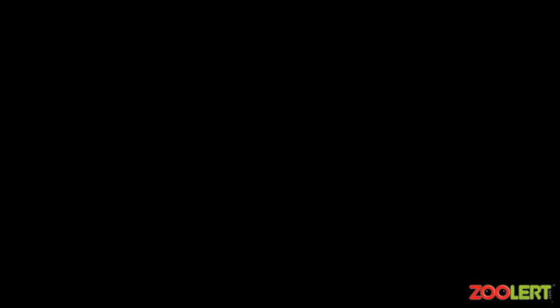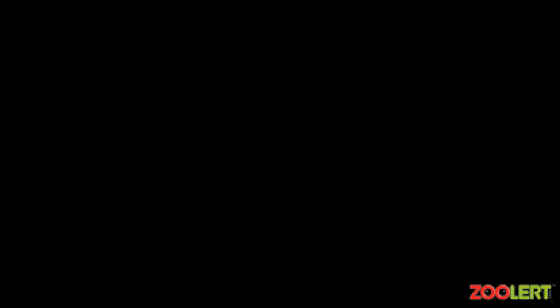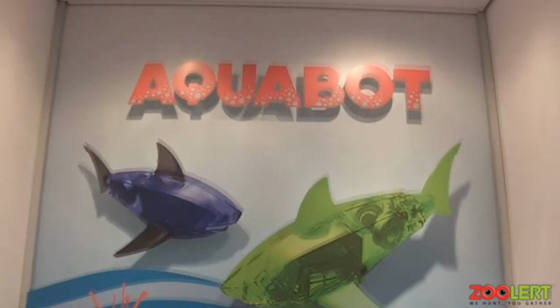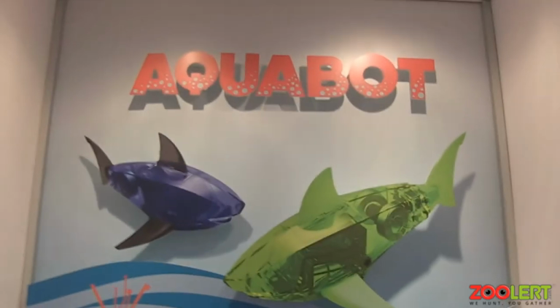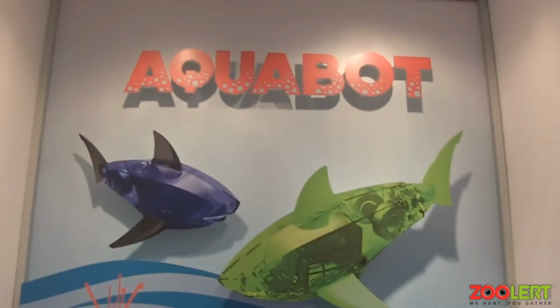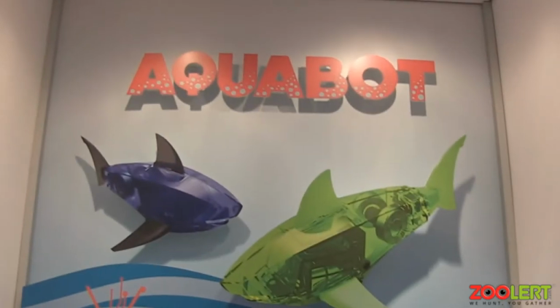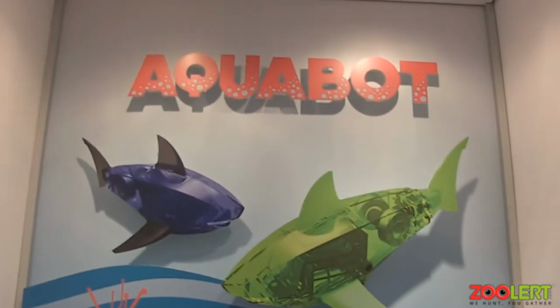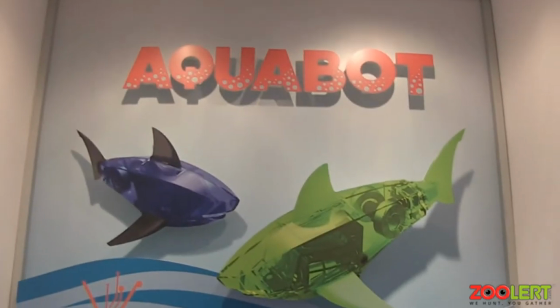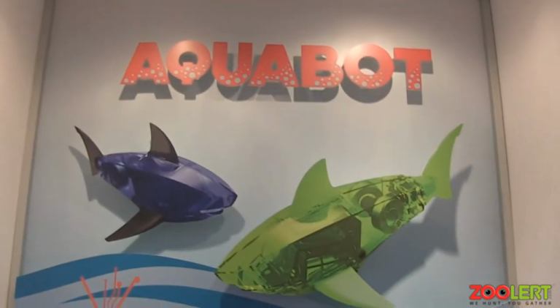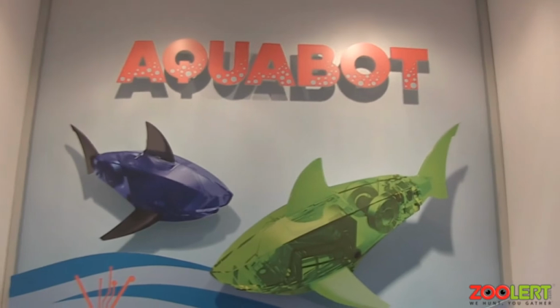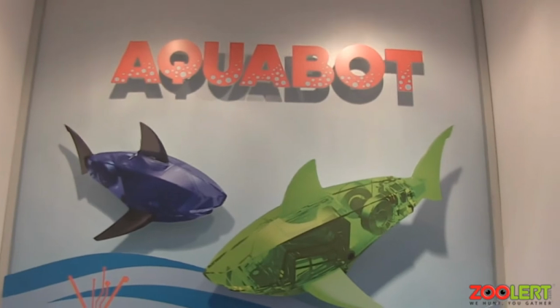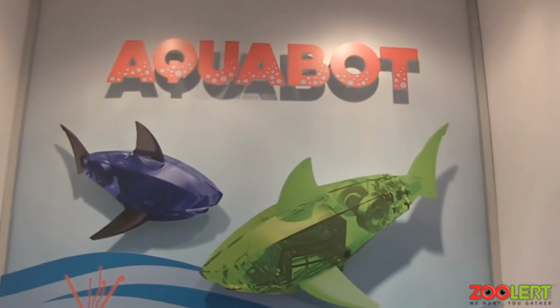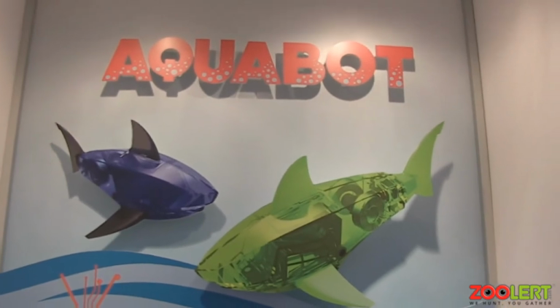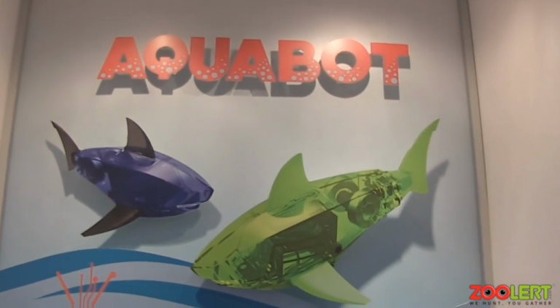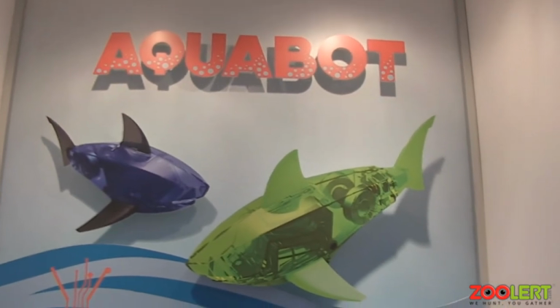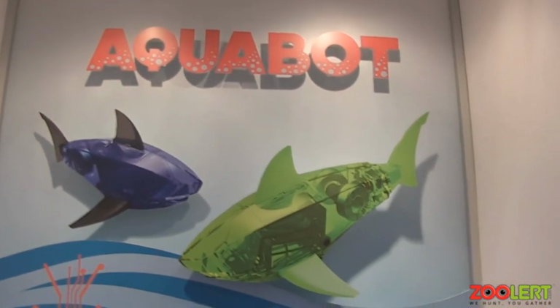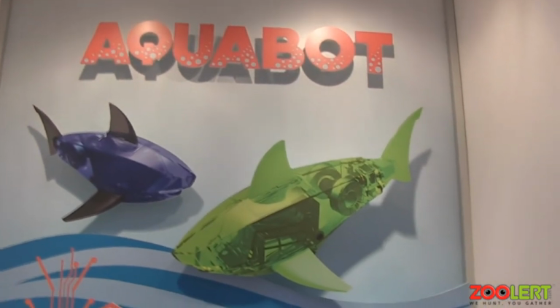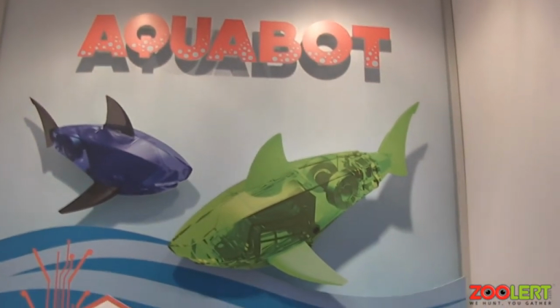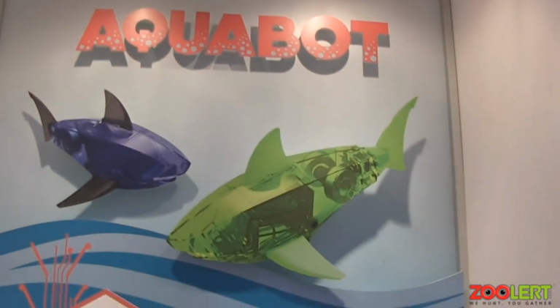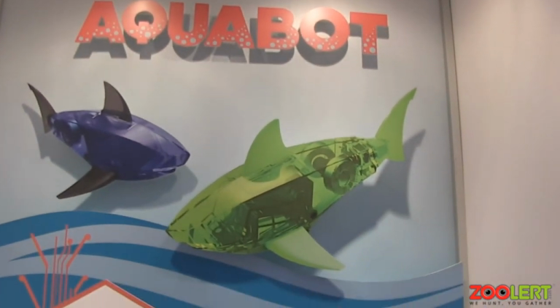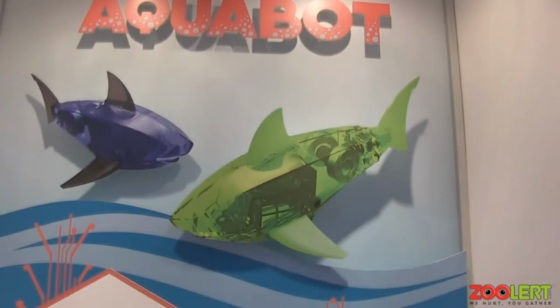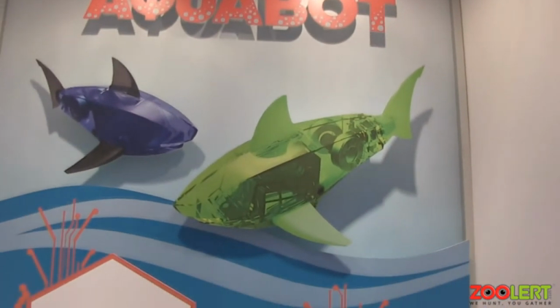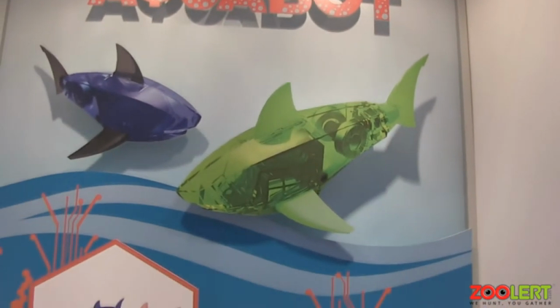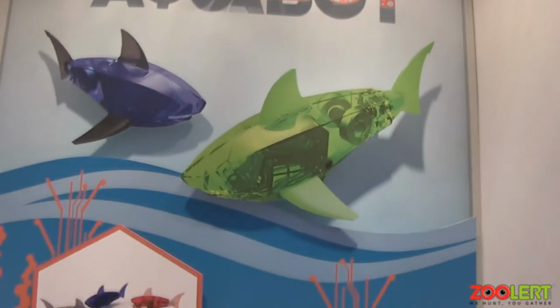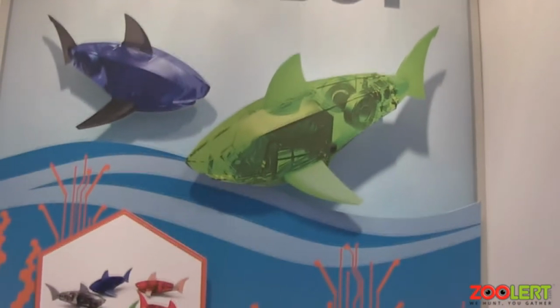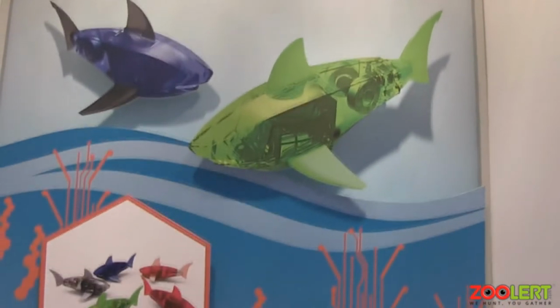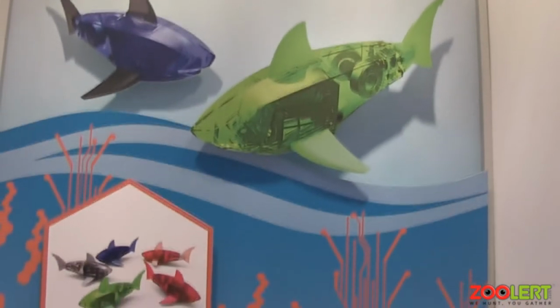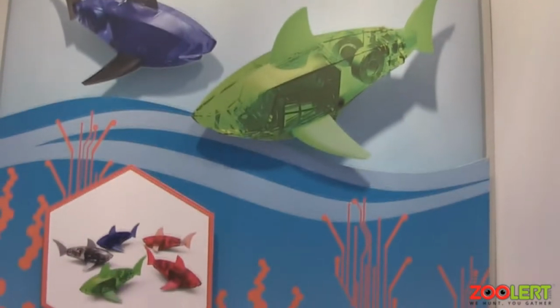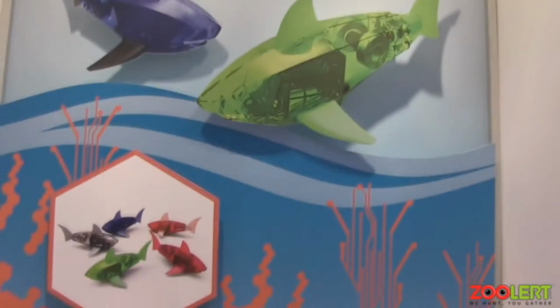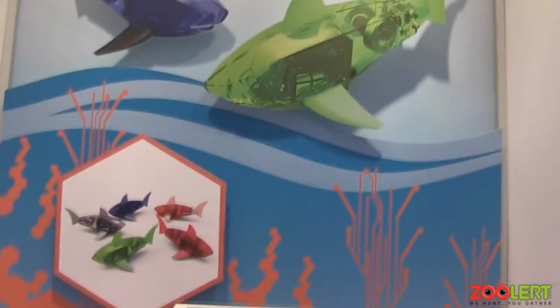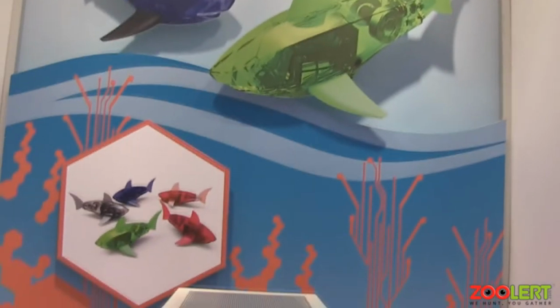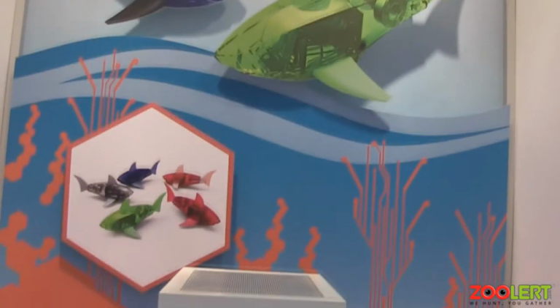This is the Aquabot. It is our robotic fish. It swims in water.